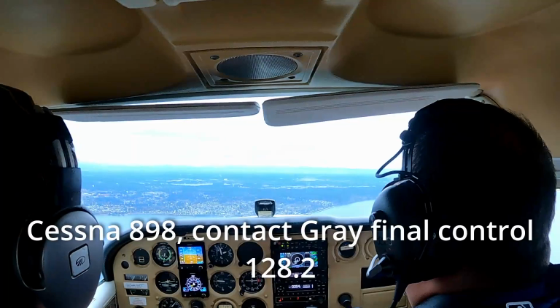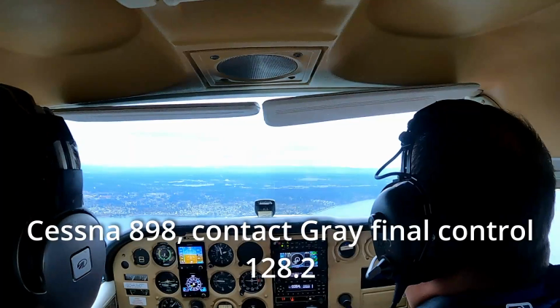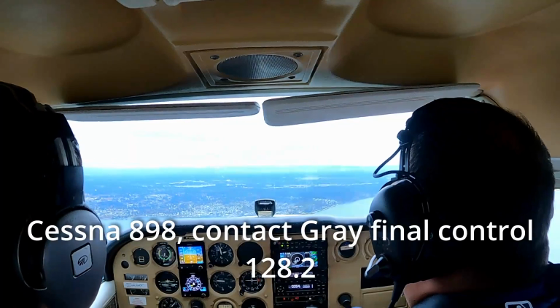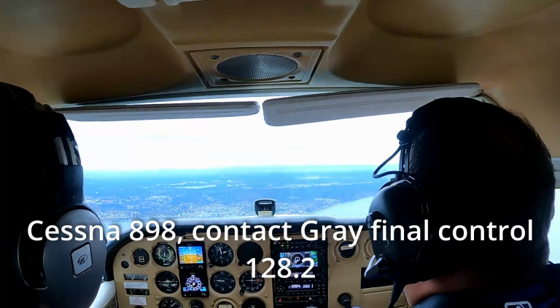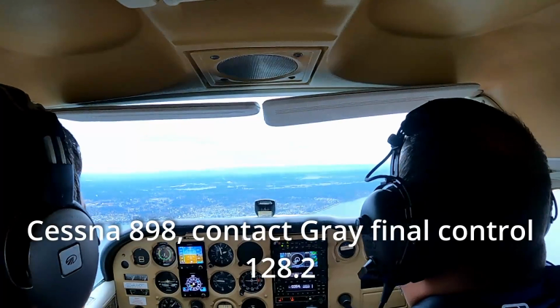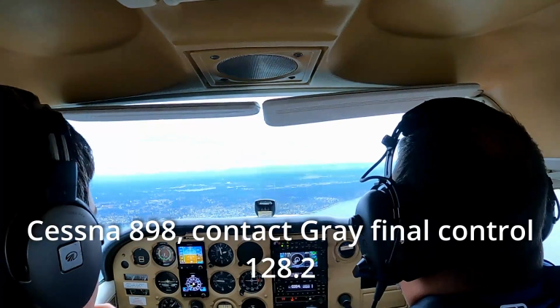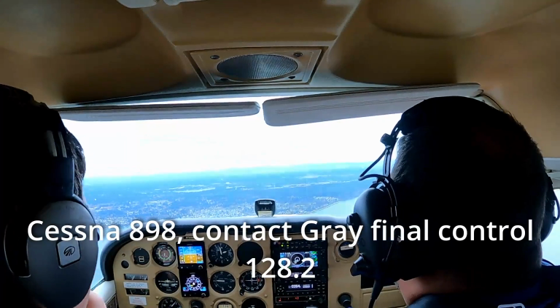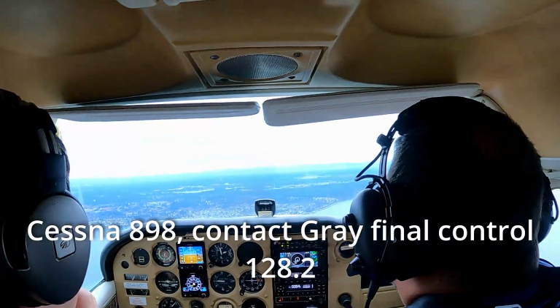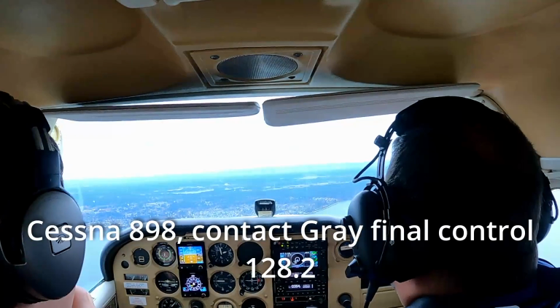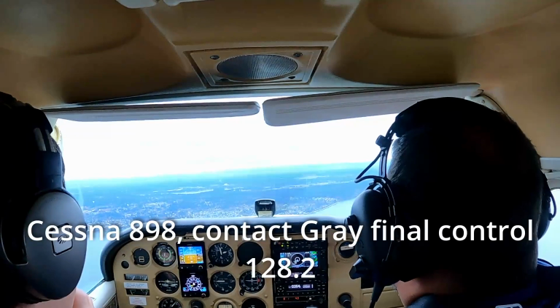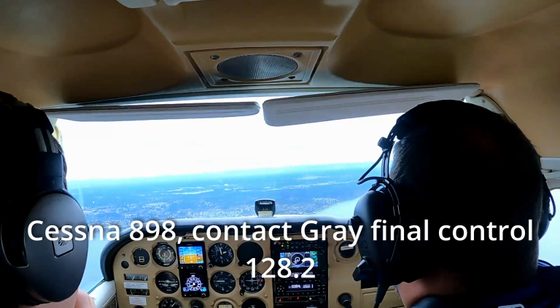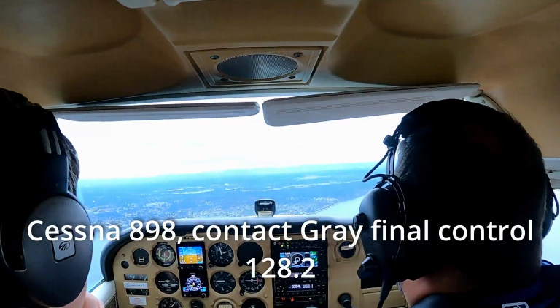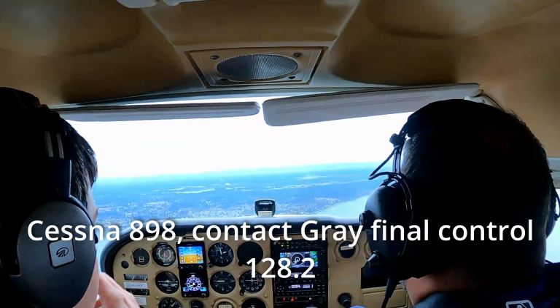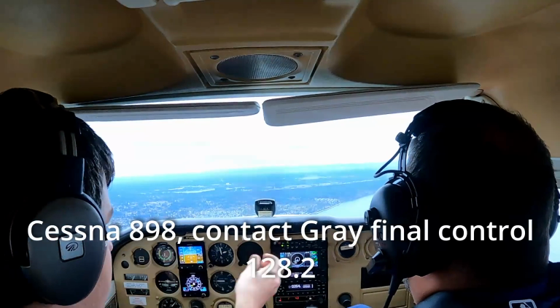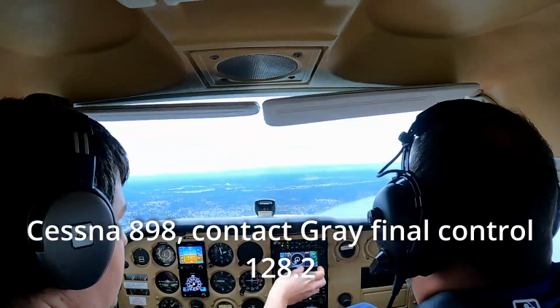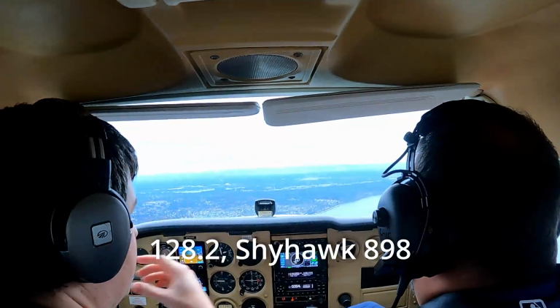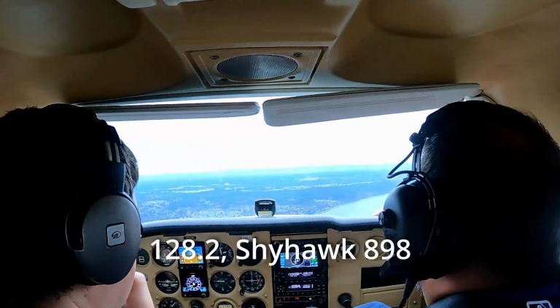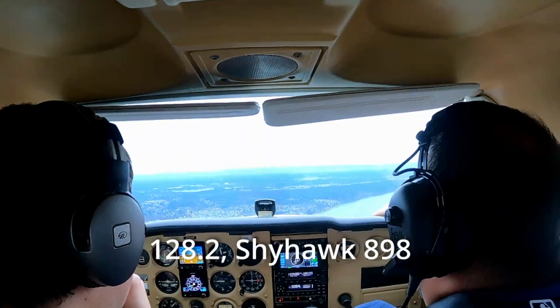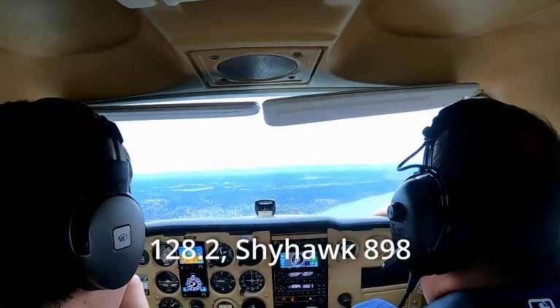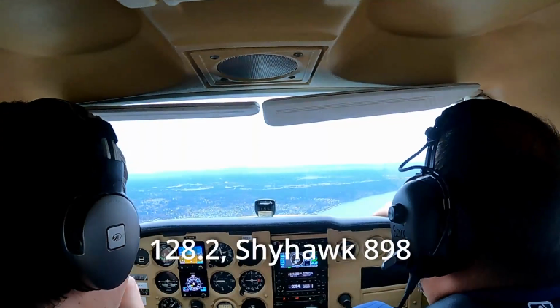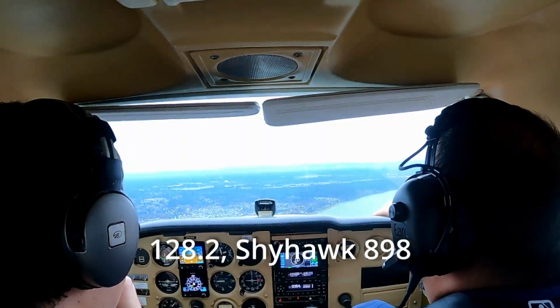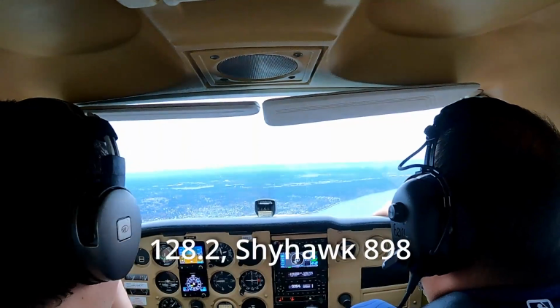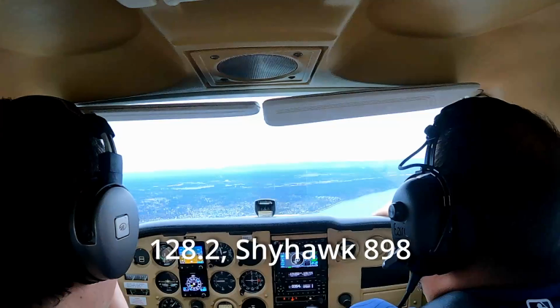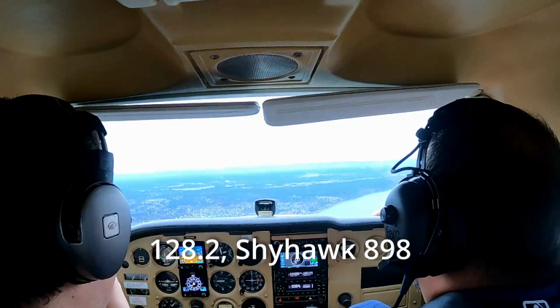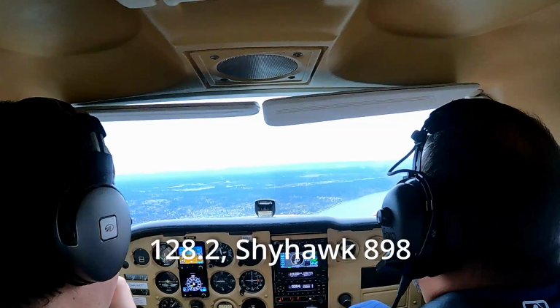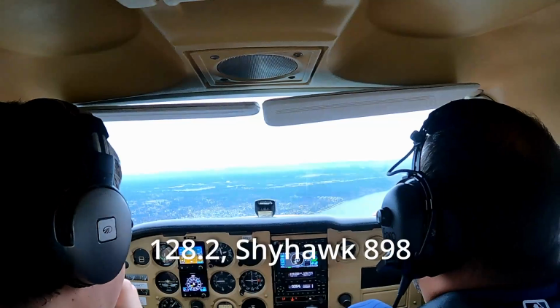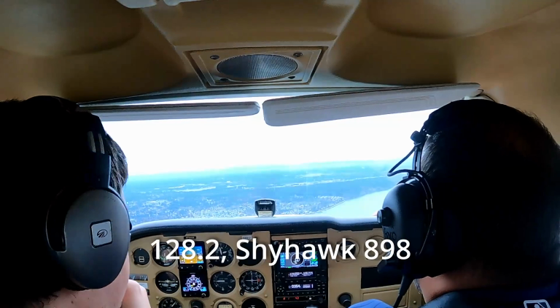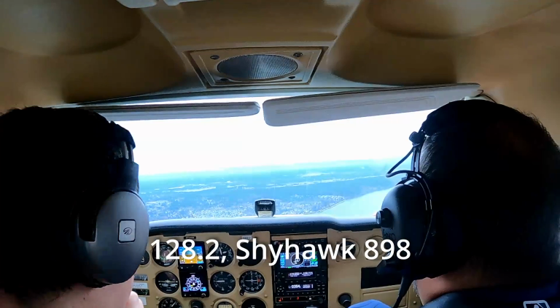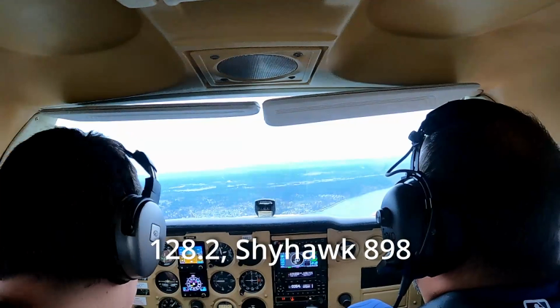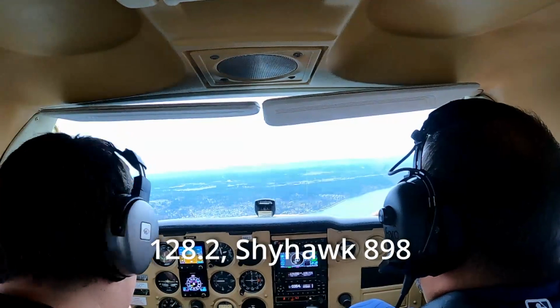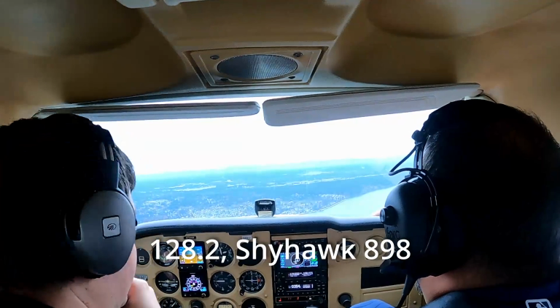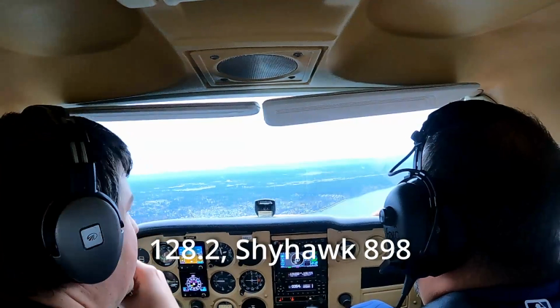8908, contact Gray final controller 128.2. 128.2, Skyhawk 8908.